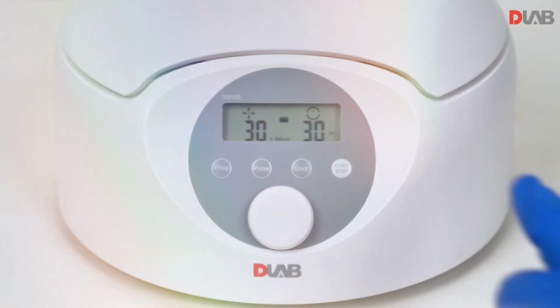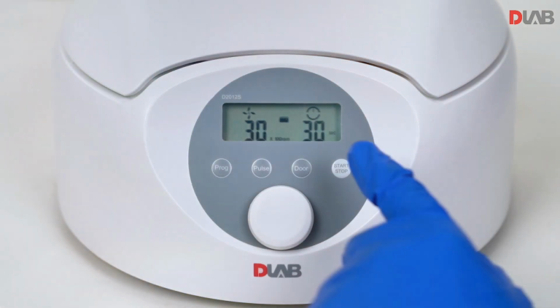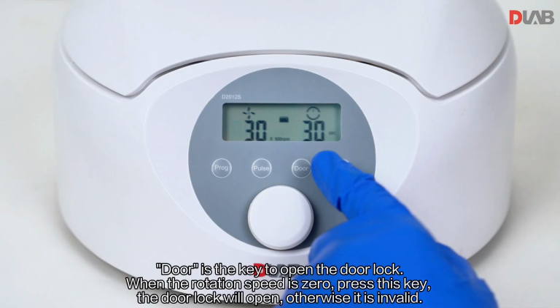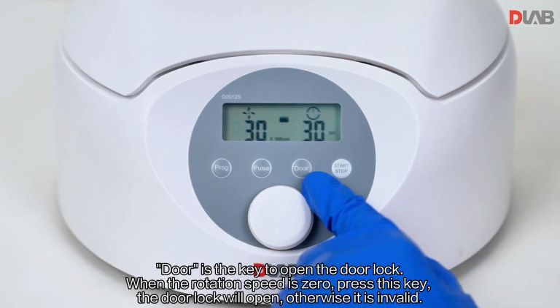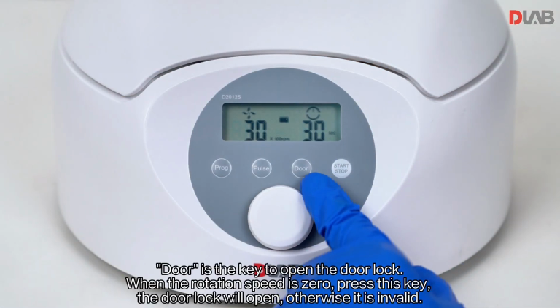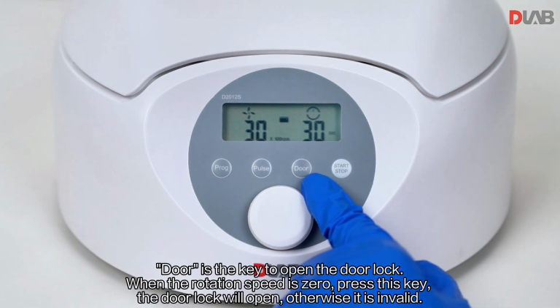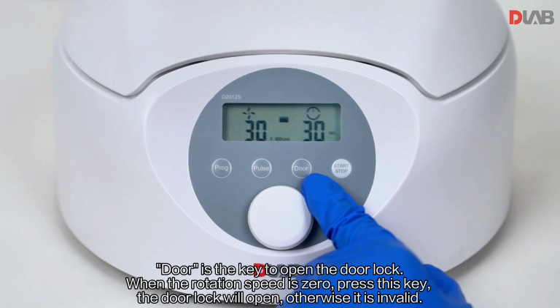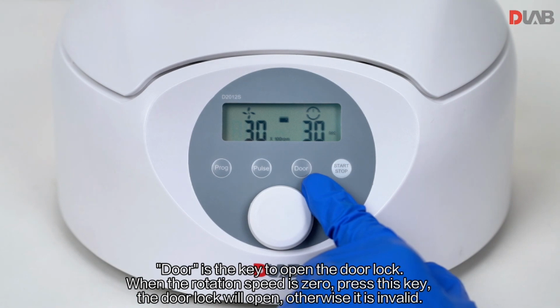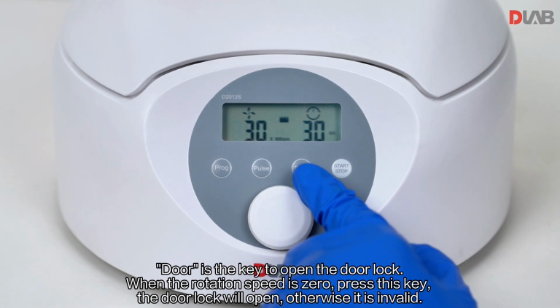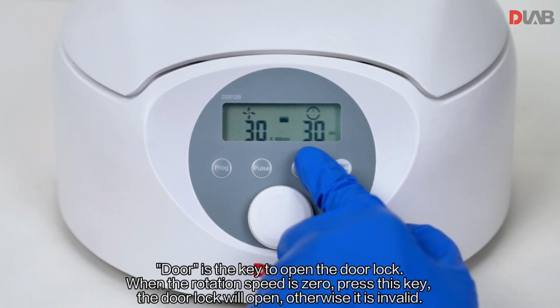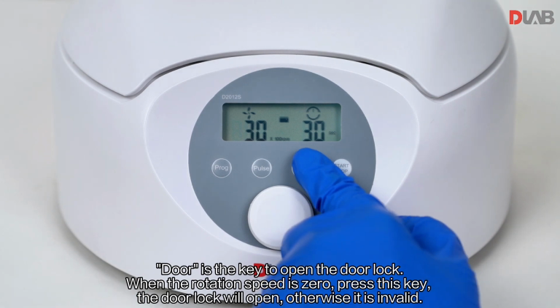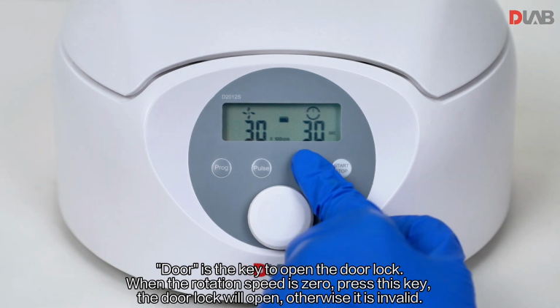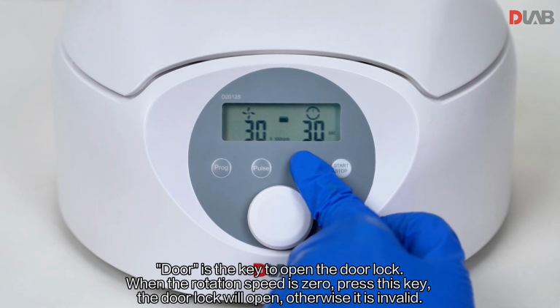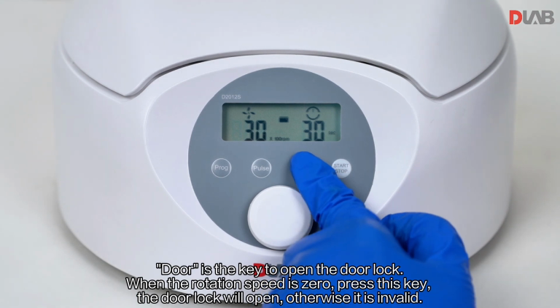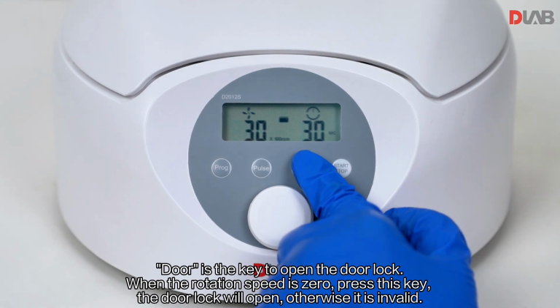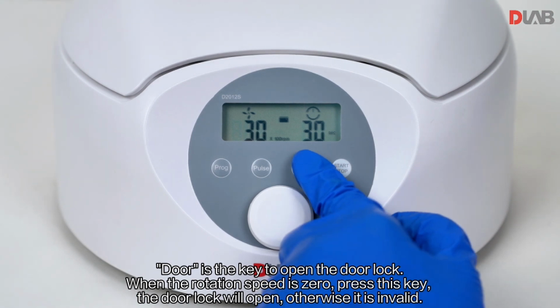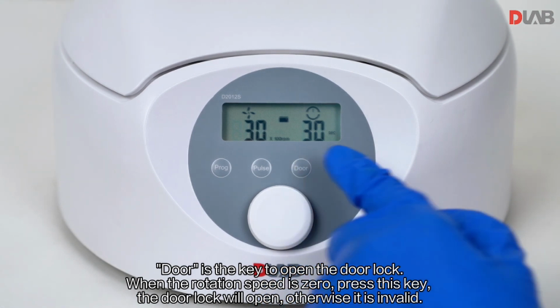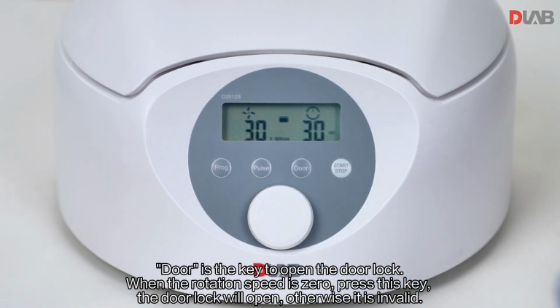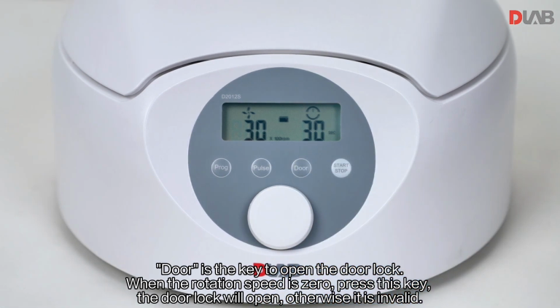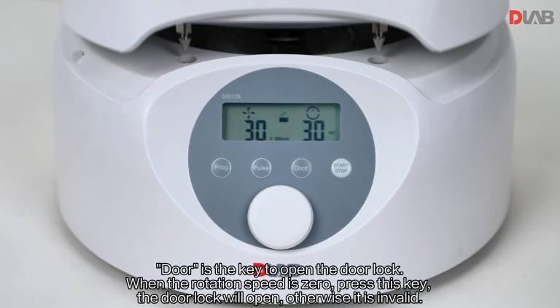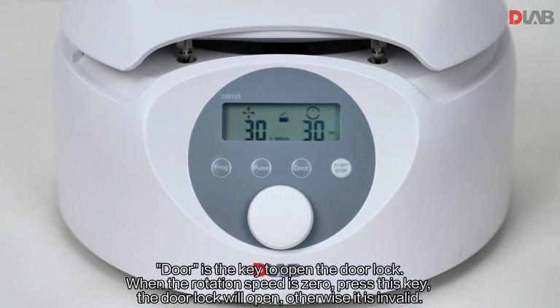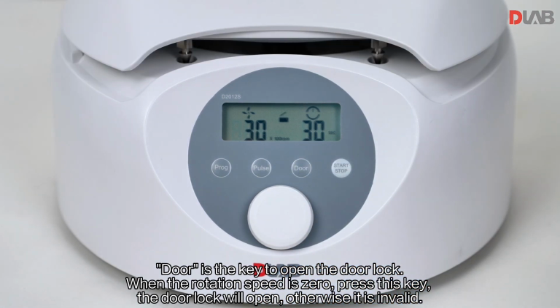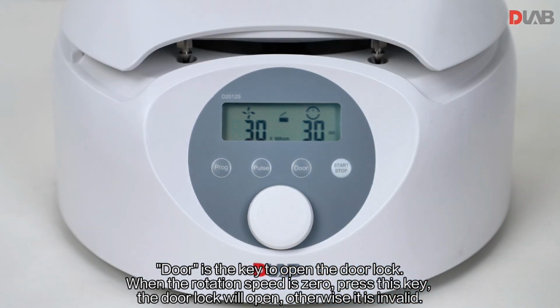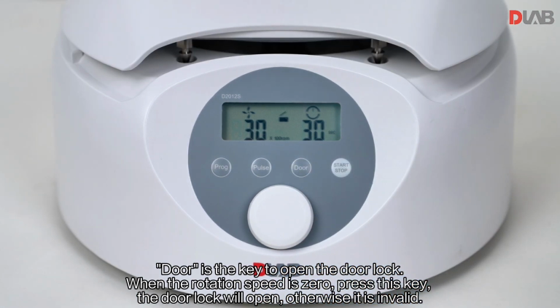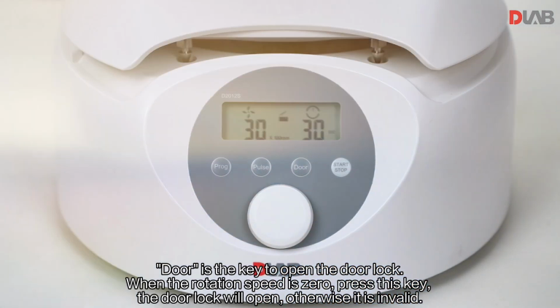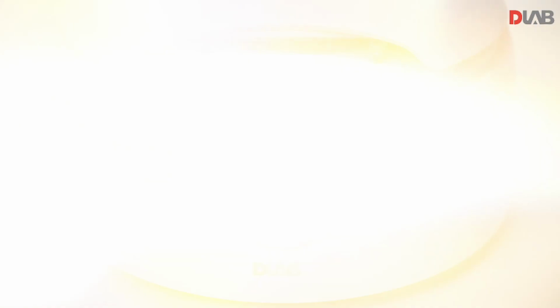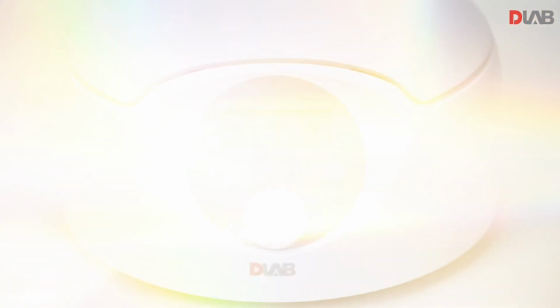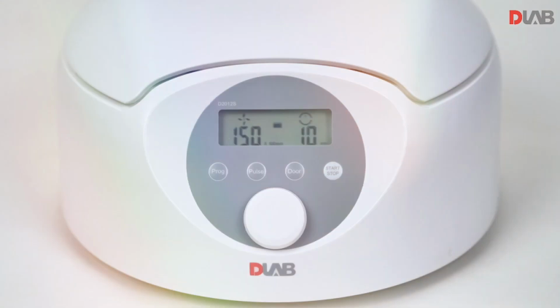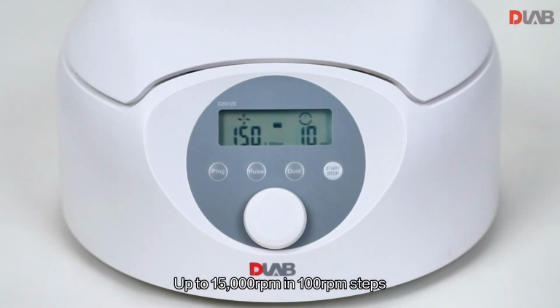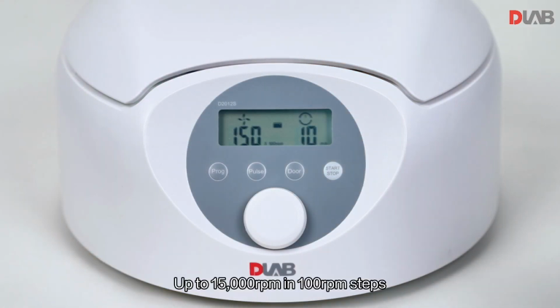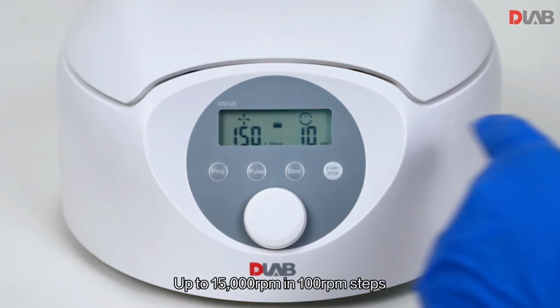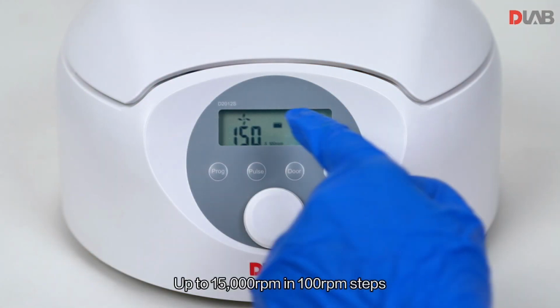When the rotation speed is zero, press this key. The door lock will open; otherwise it is invalid.